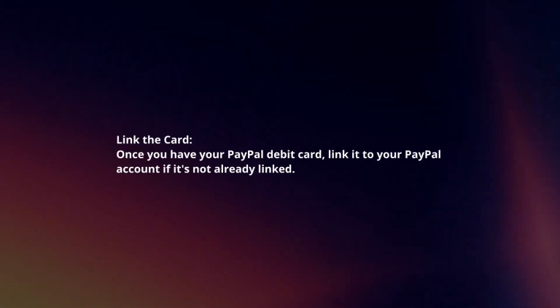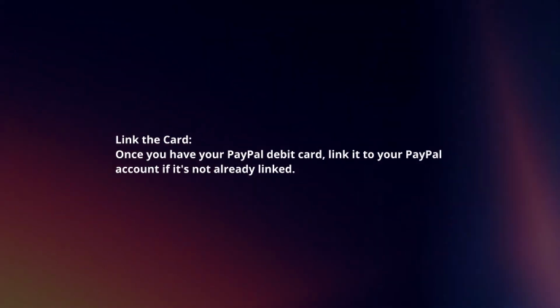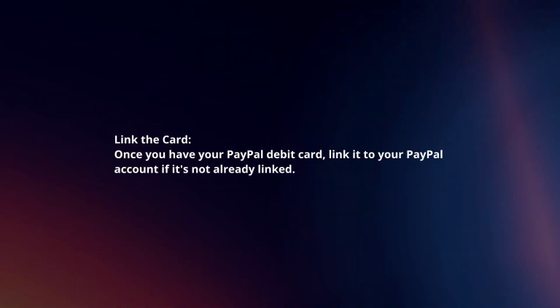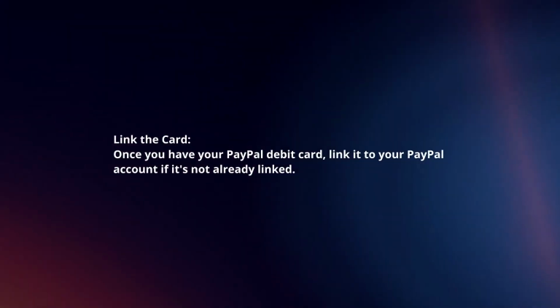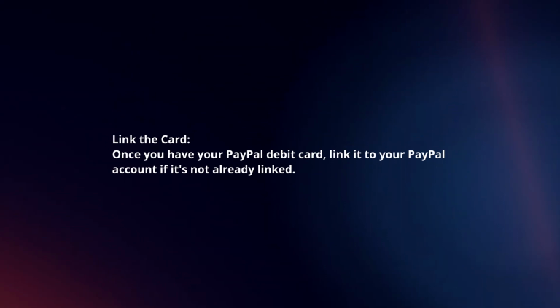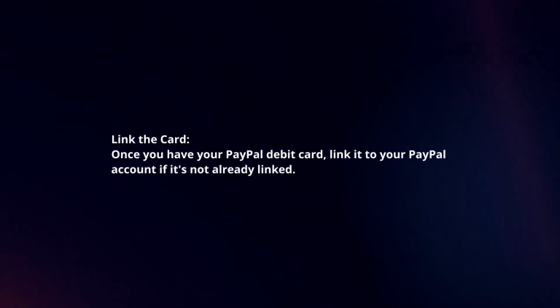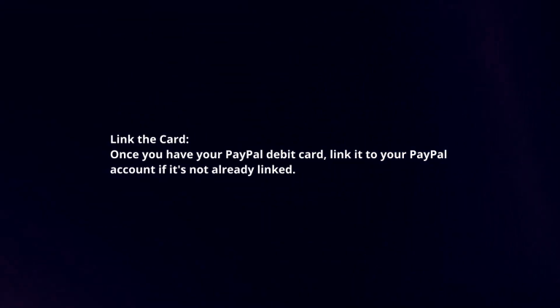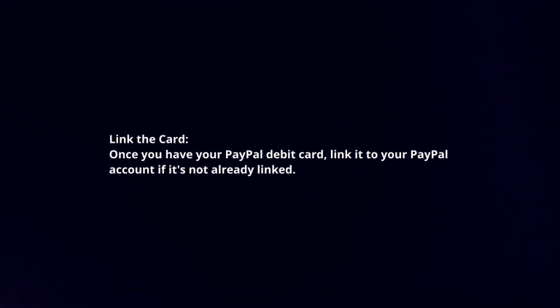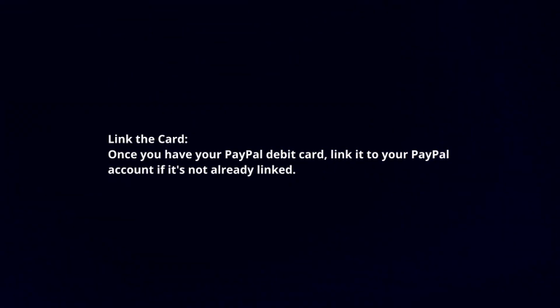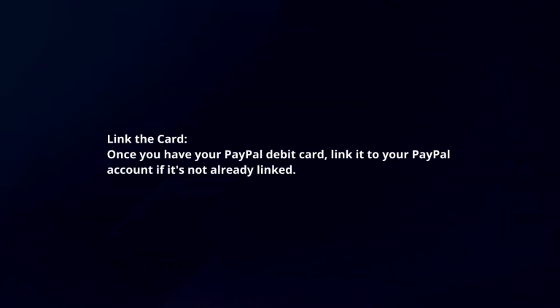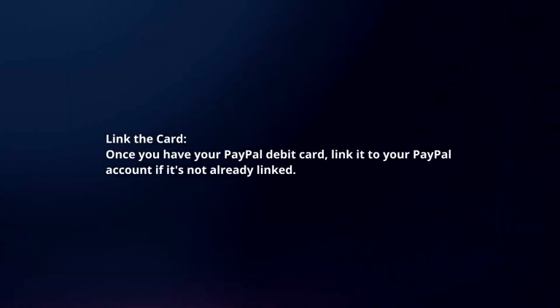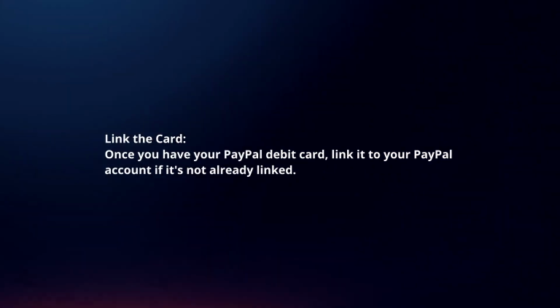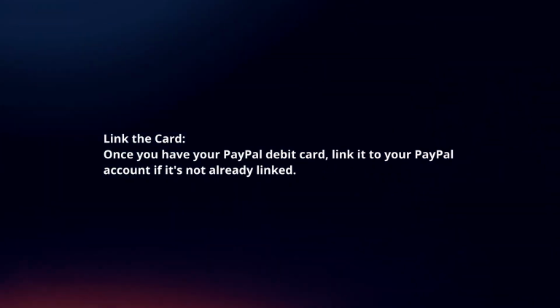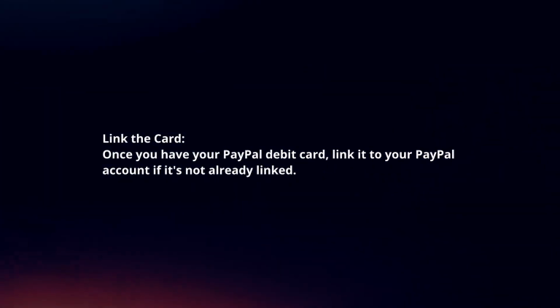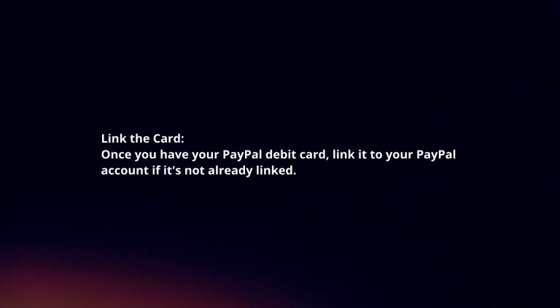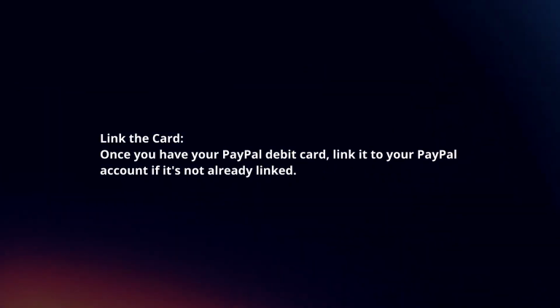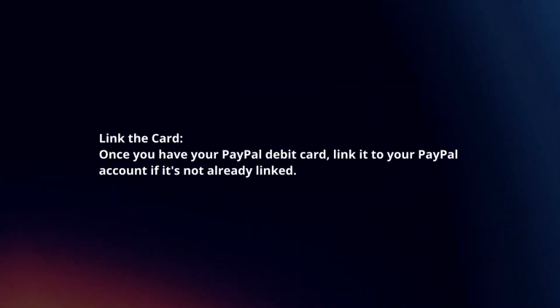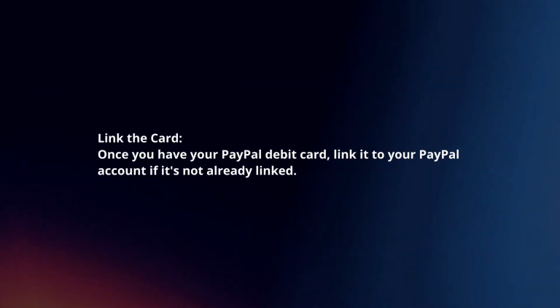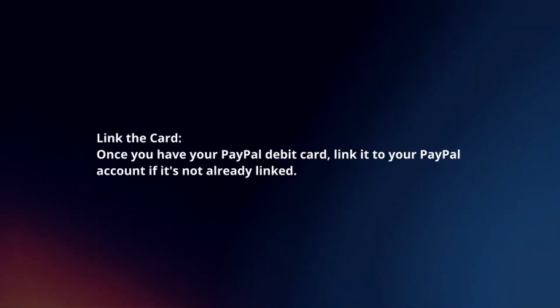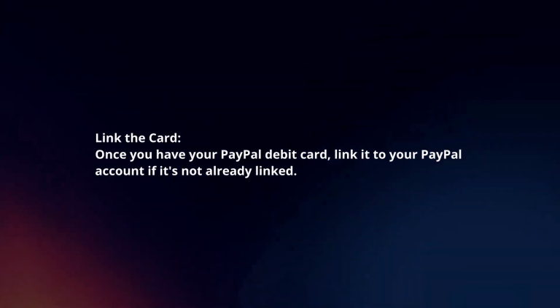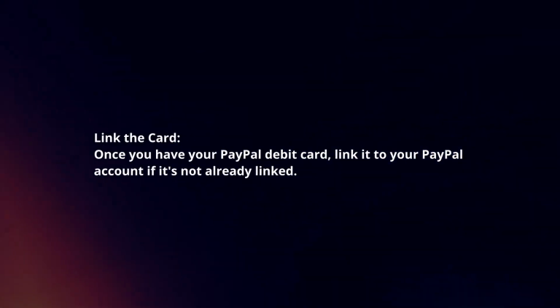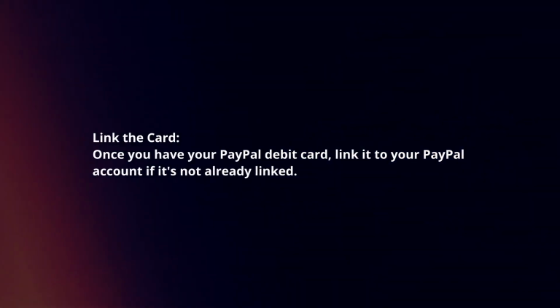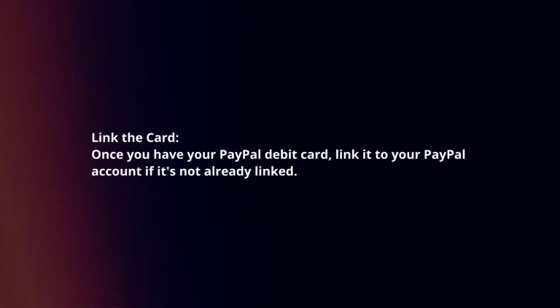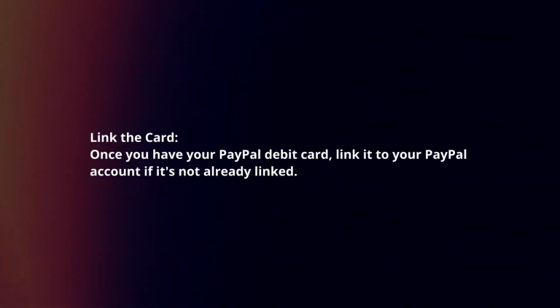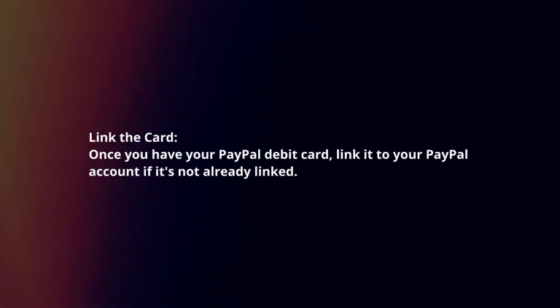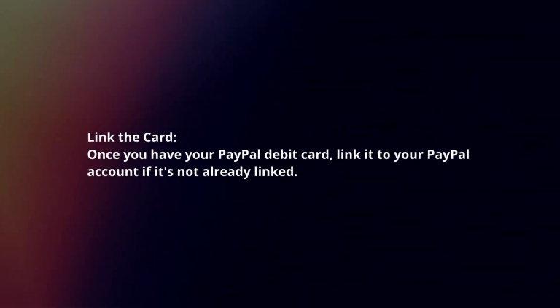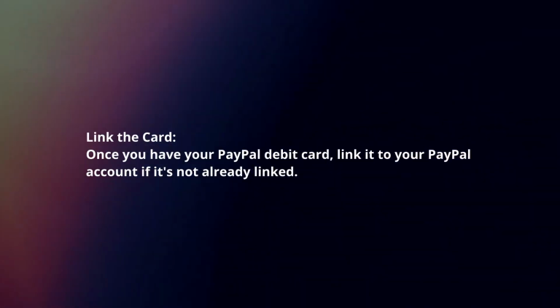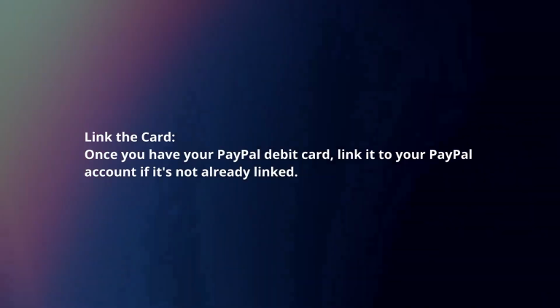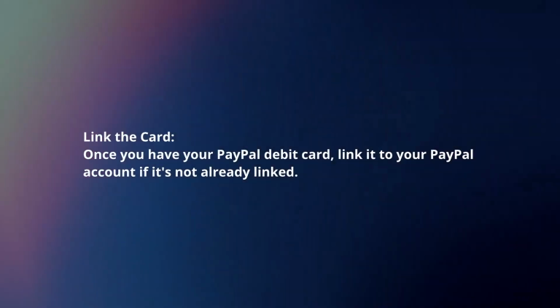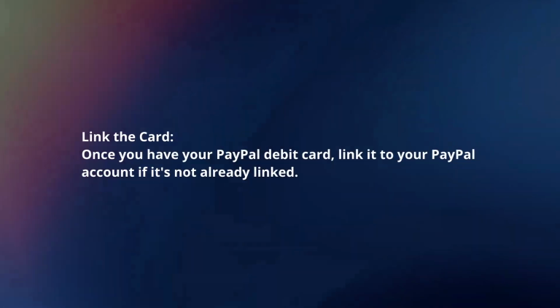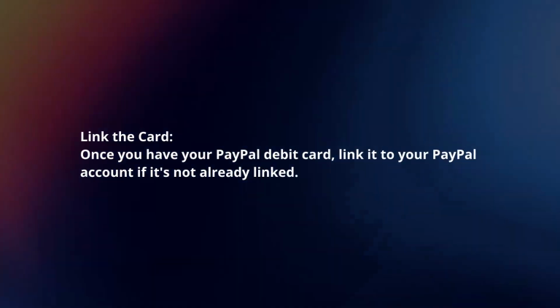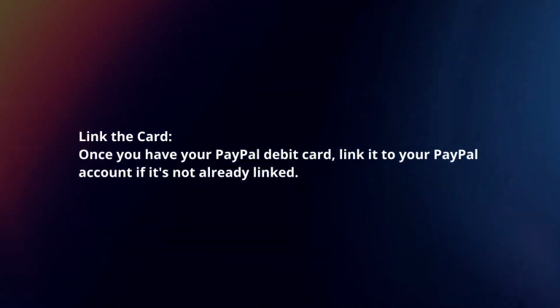Link the card. Once you have your PayPal debit card, link it to your PayPal account if it's not already linked.